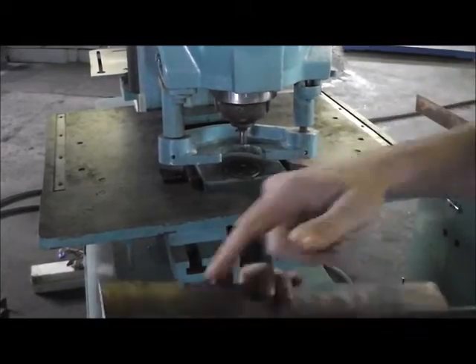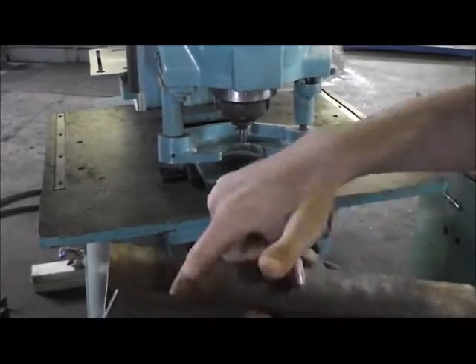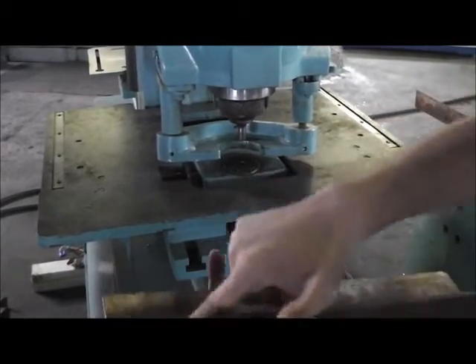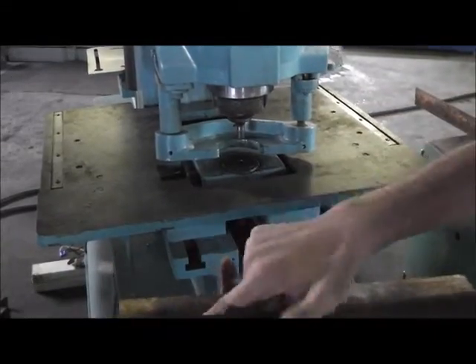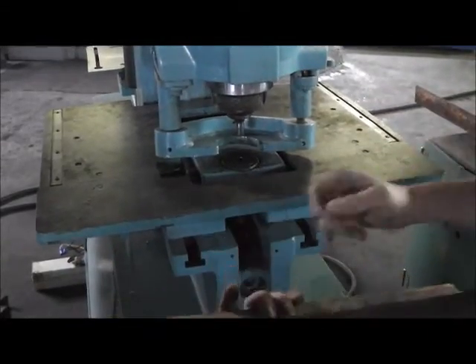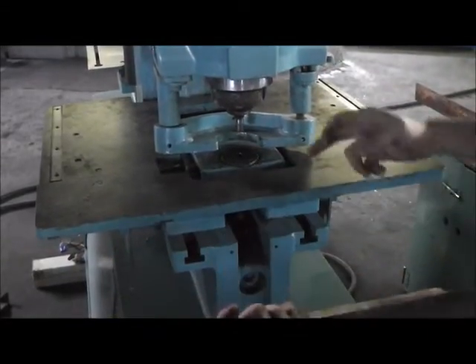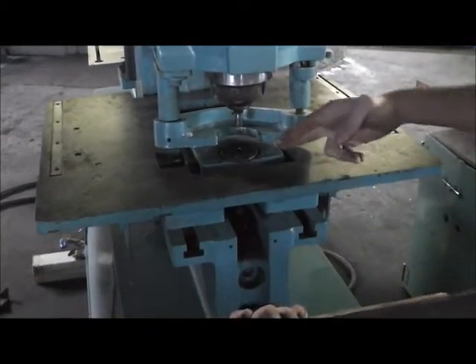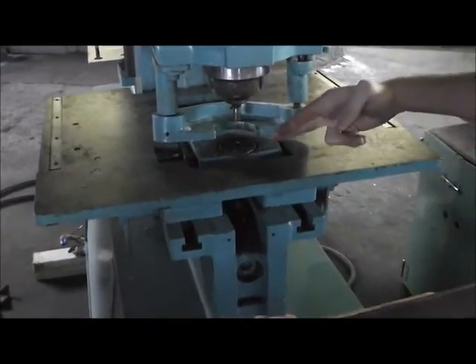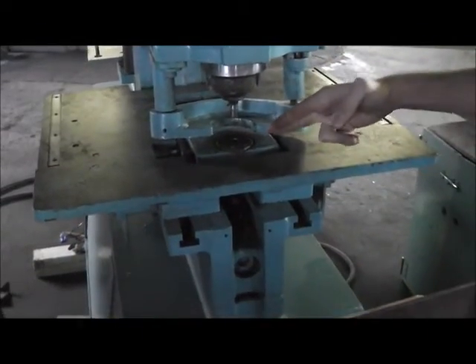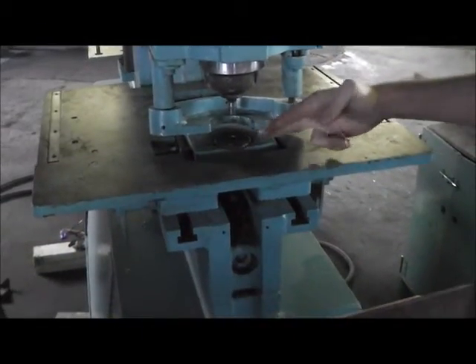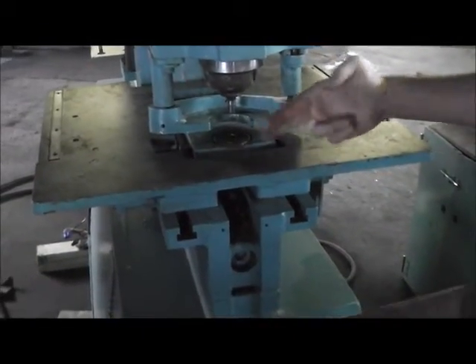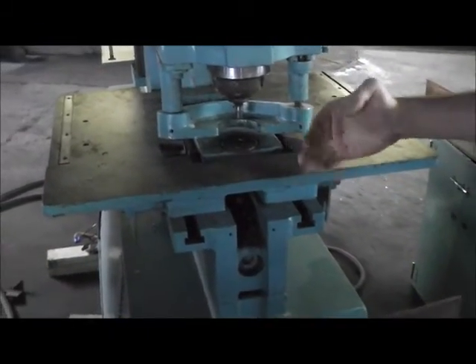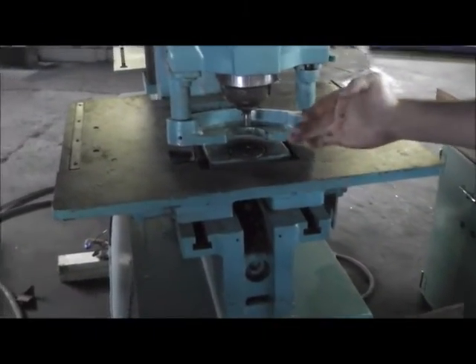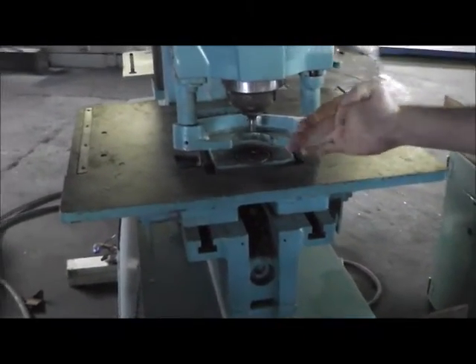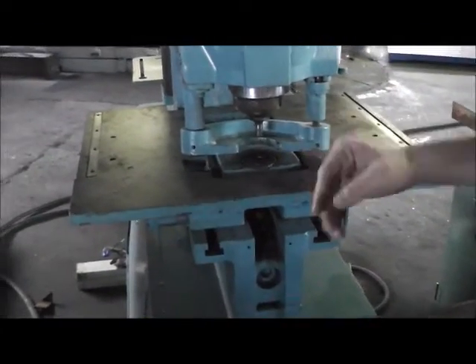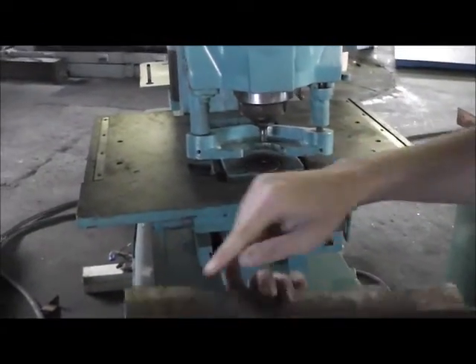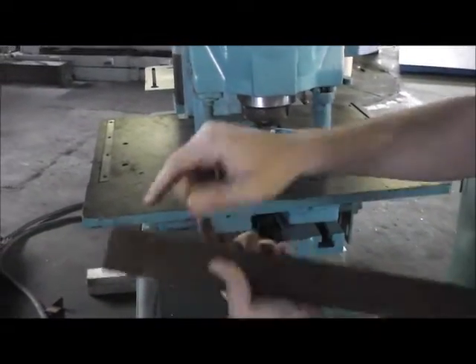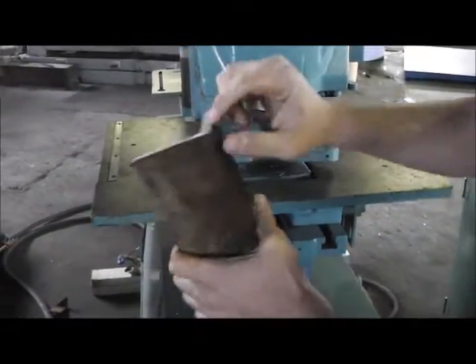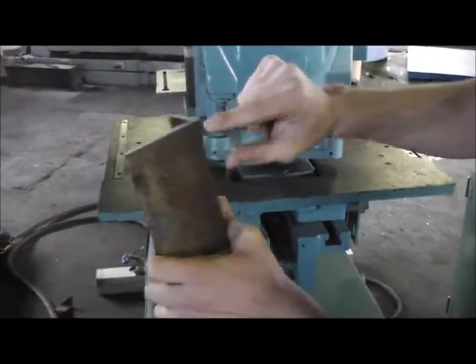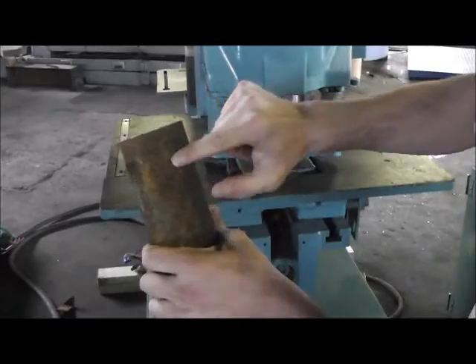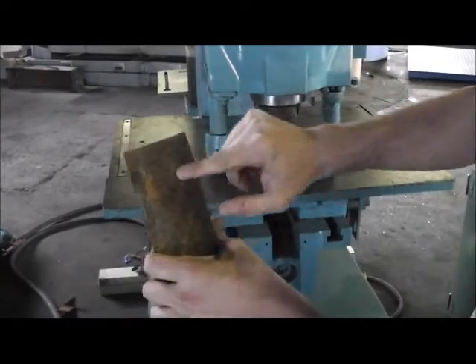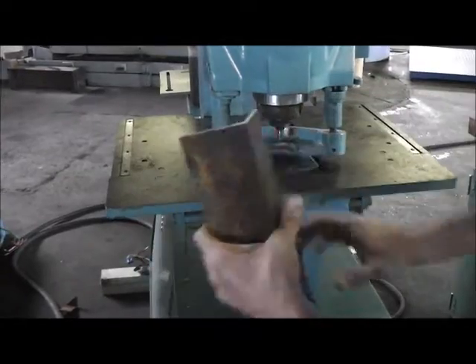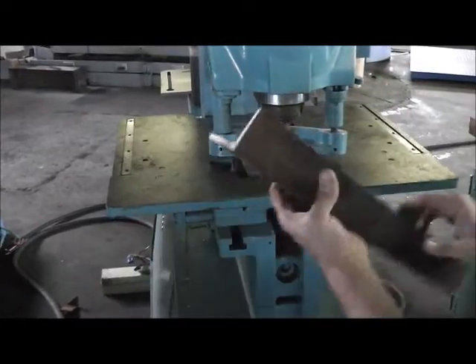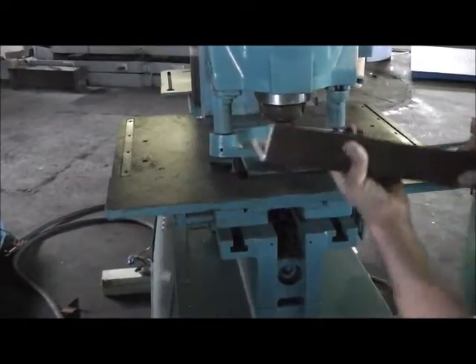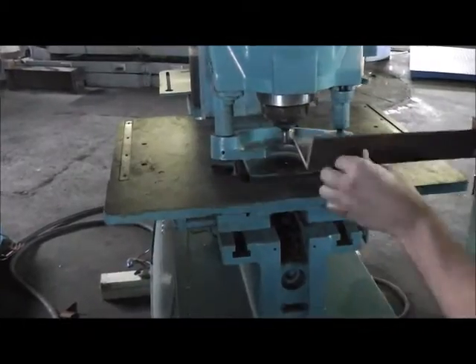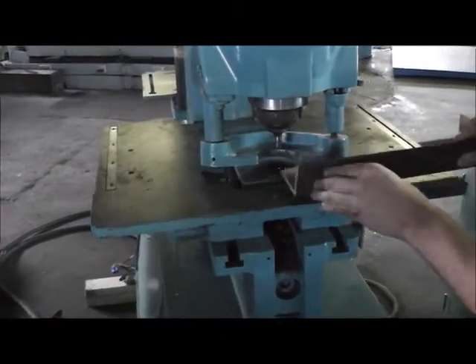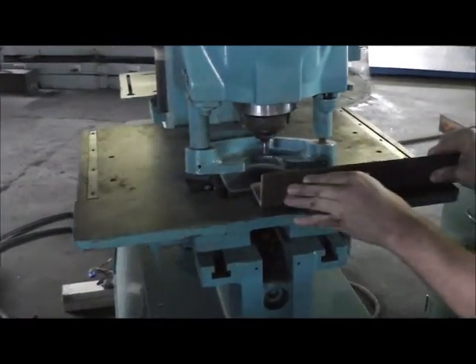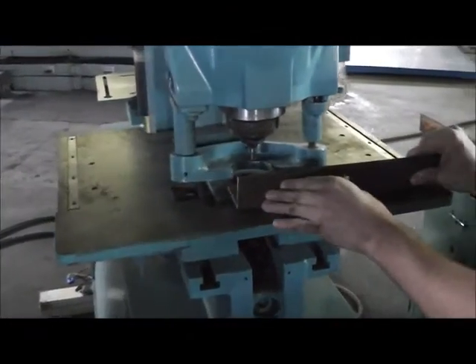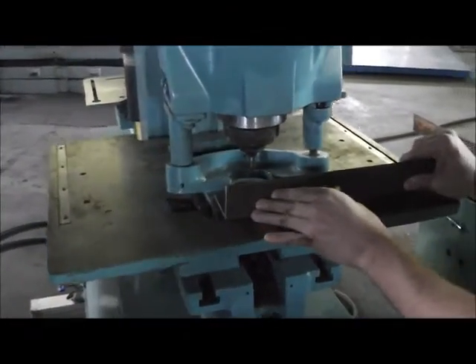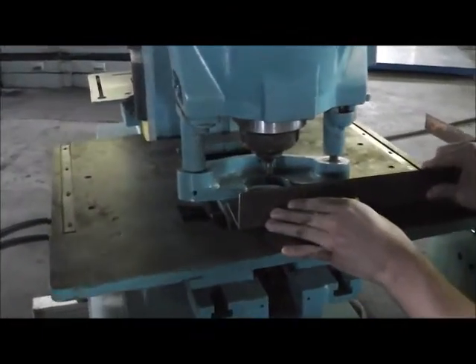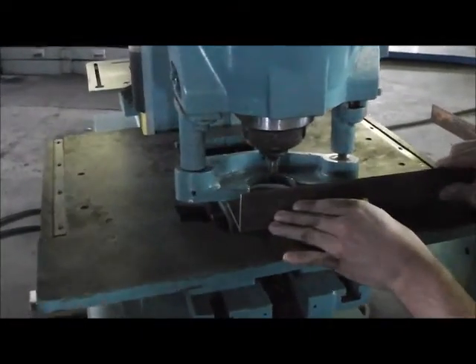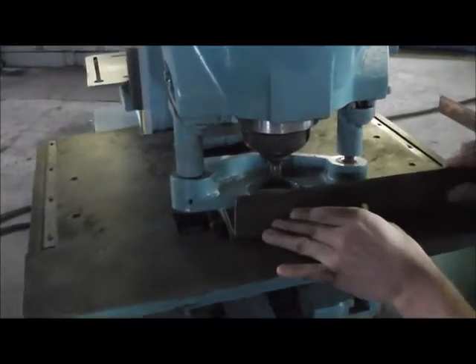If you needed to get even closer, you could use an offset die to get the hole really close to the web. I'll just punch a couple holes in here.